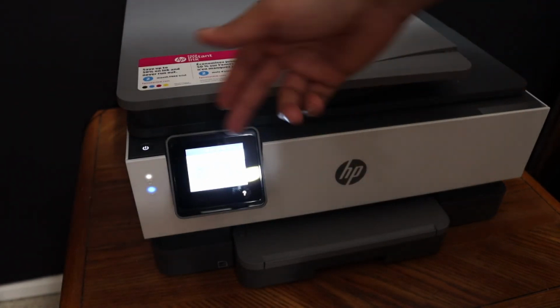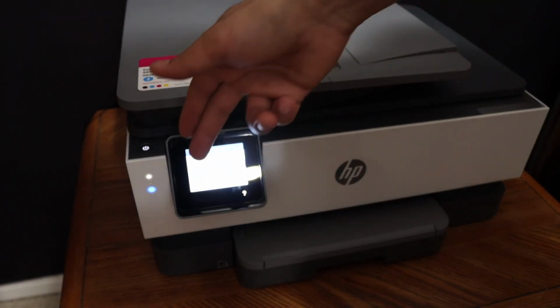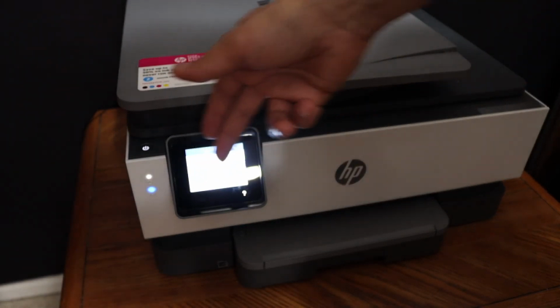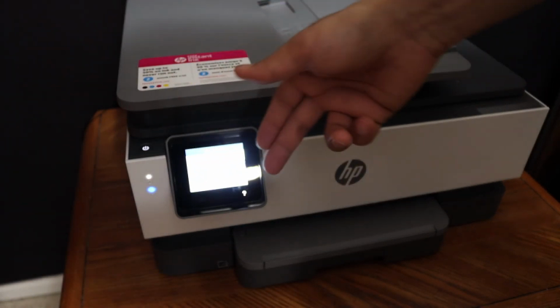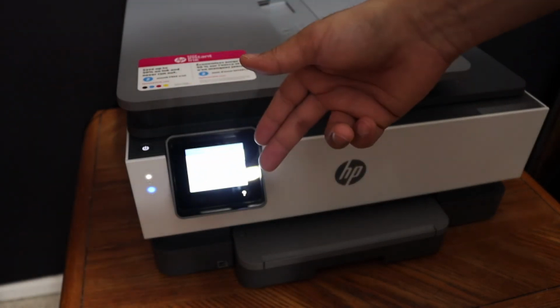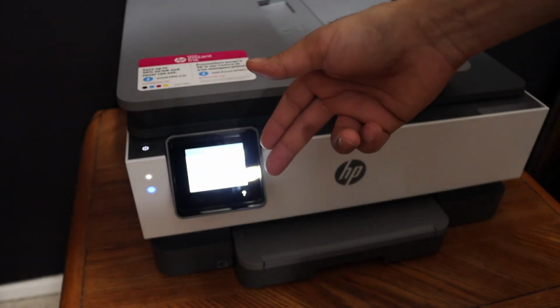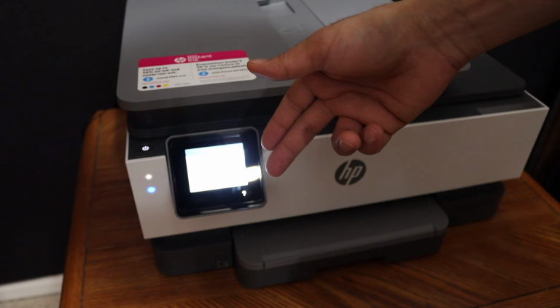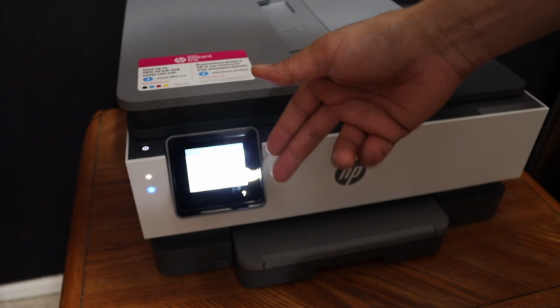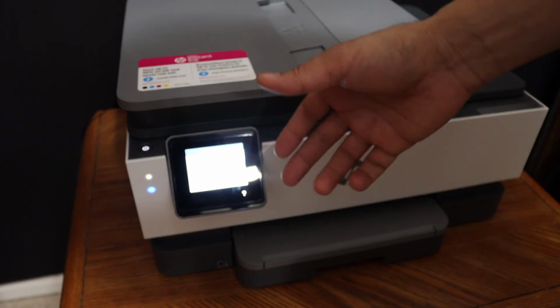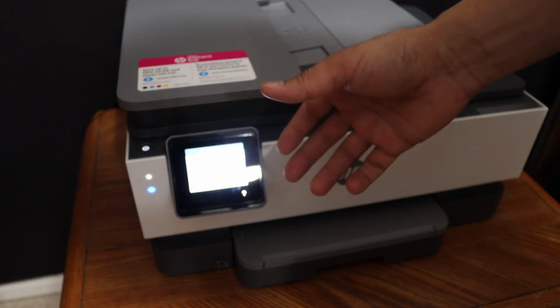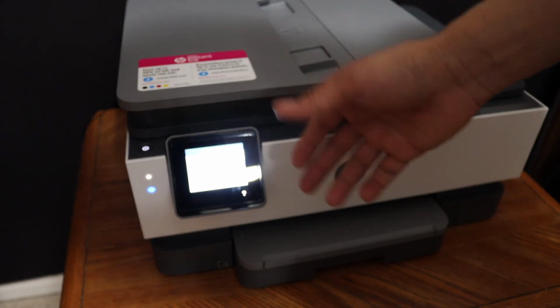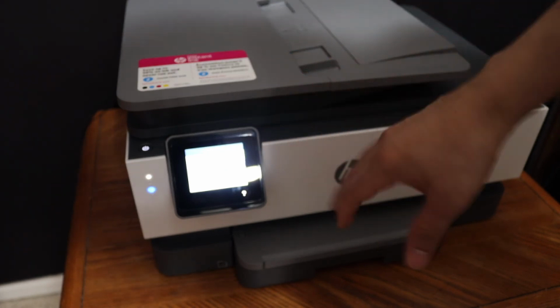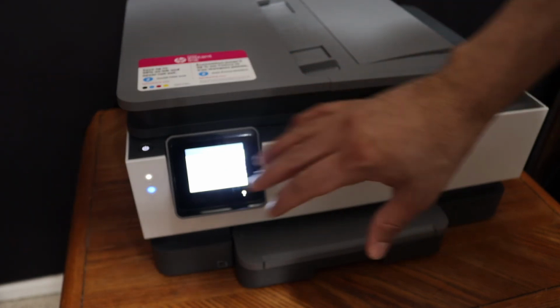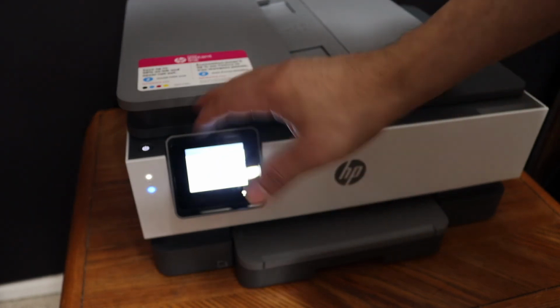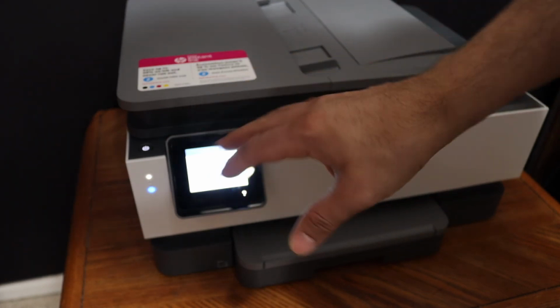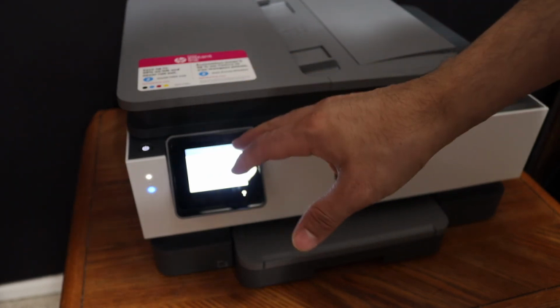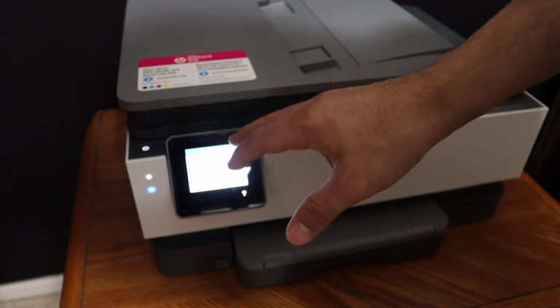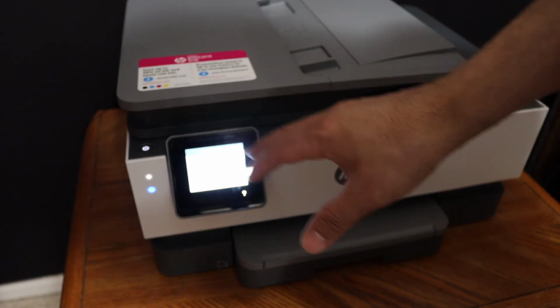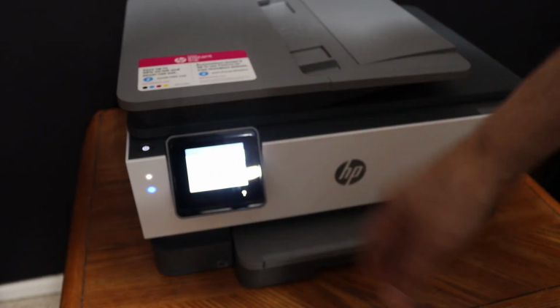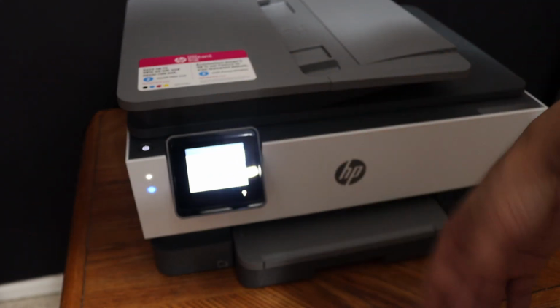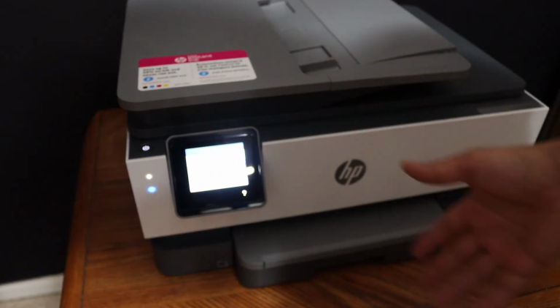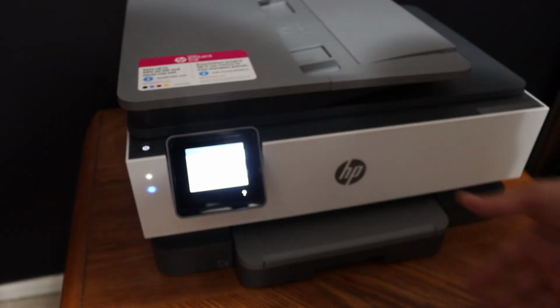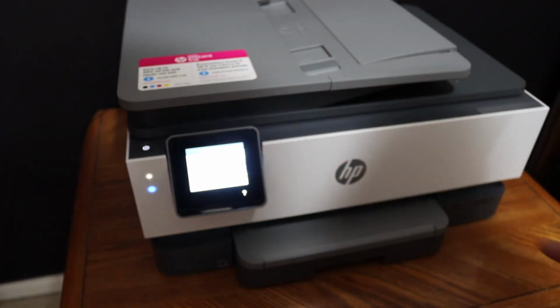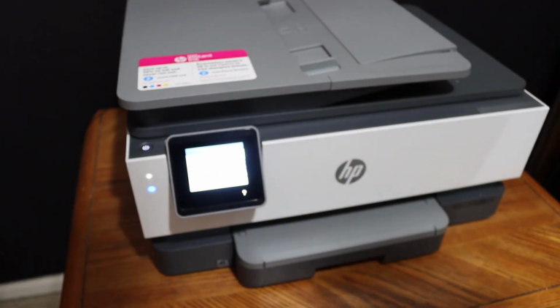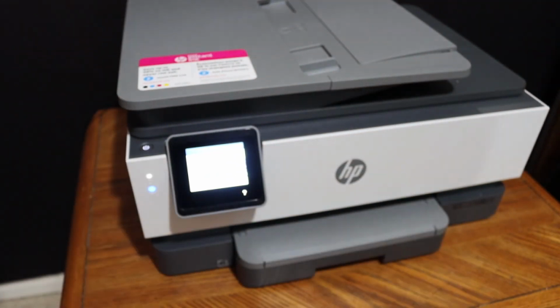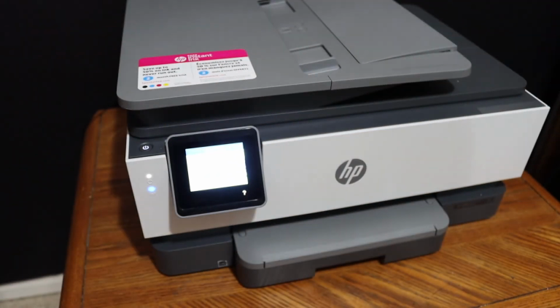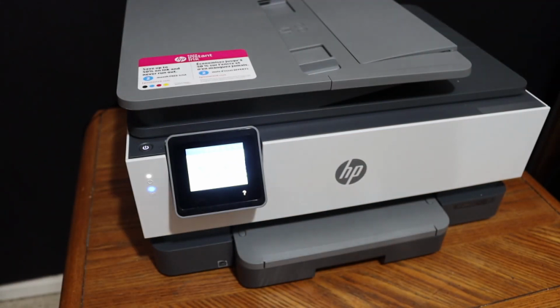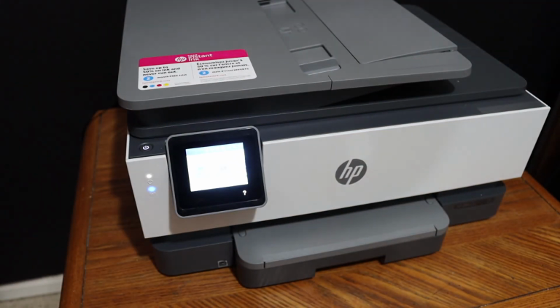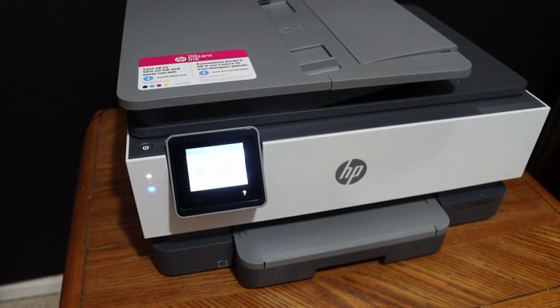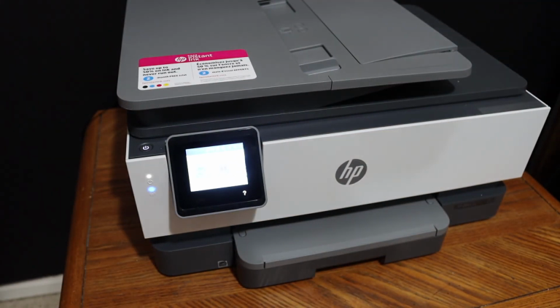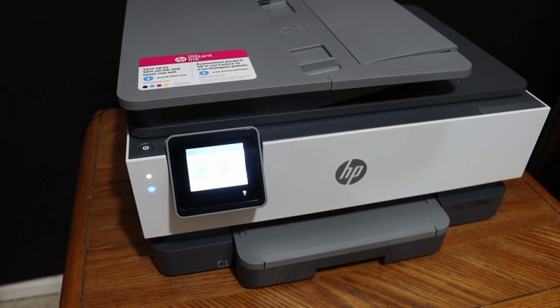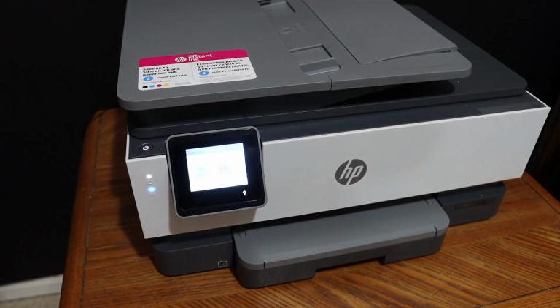Overall, it's very easy to connect this printer with the Wi-Fi network. It takes only a few minutes, and the touchscreen is really good — you can simply go through it and get it done within a few minutes. Thanks for watching.